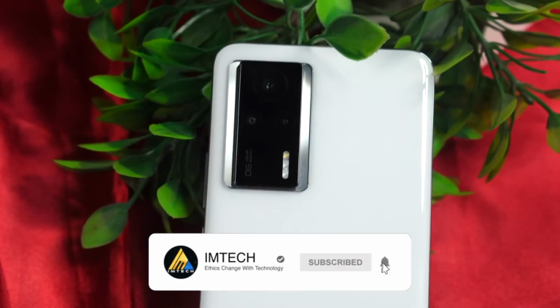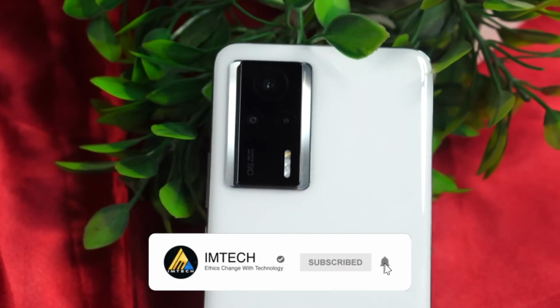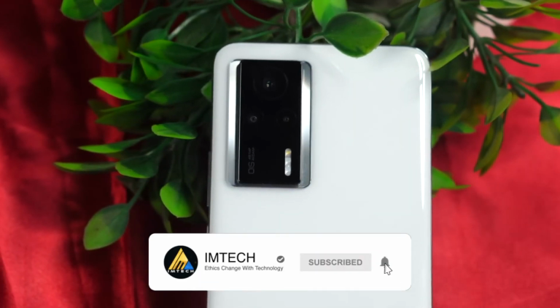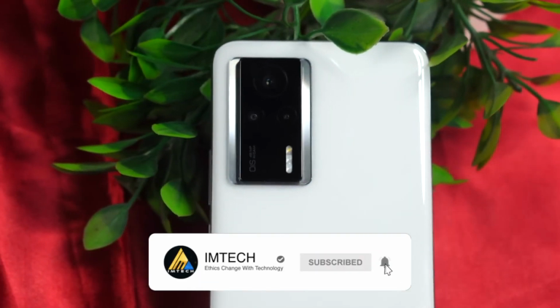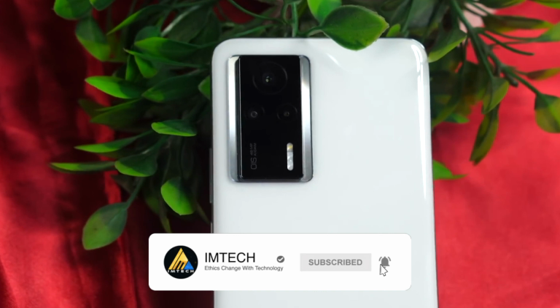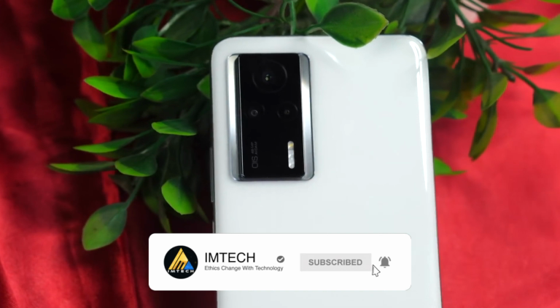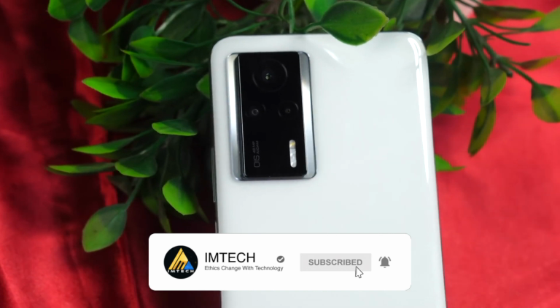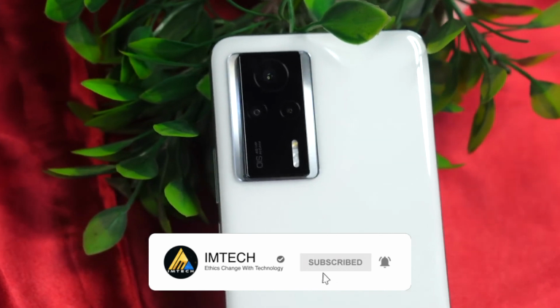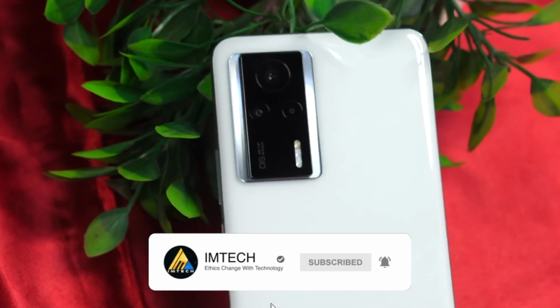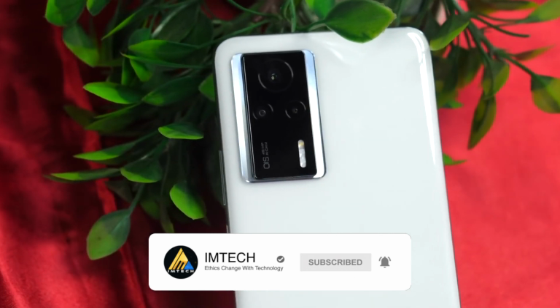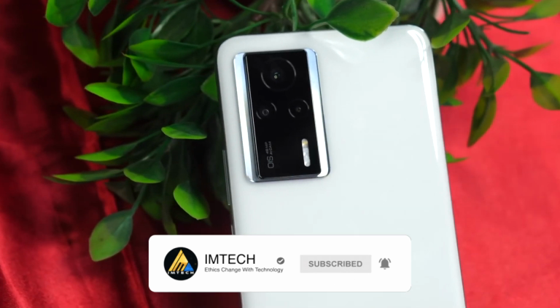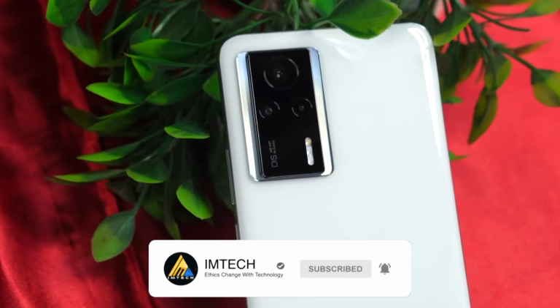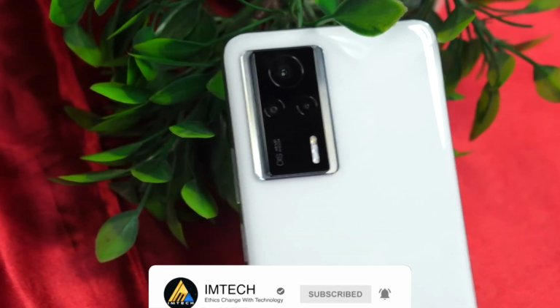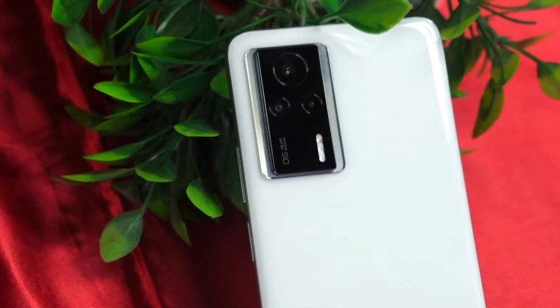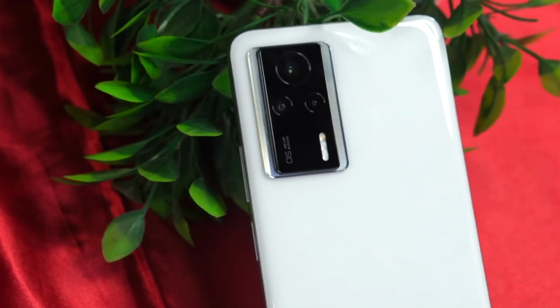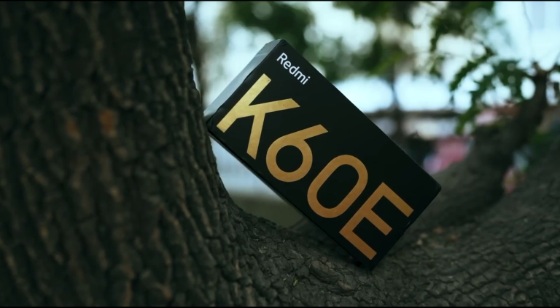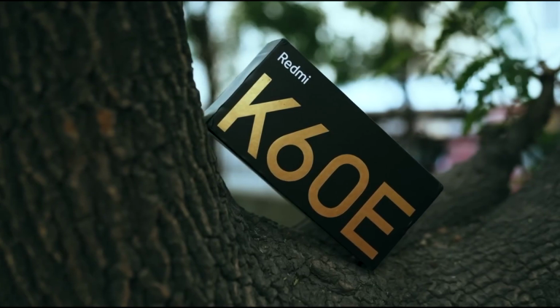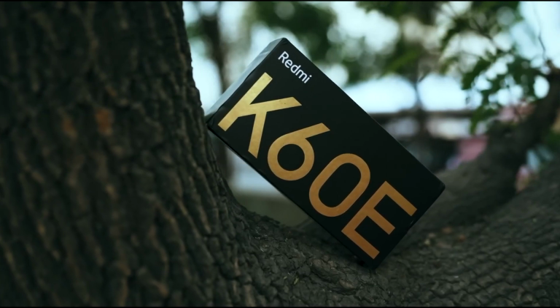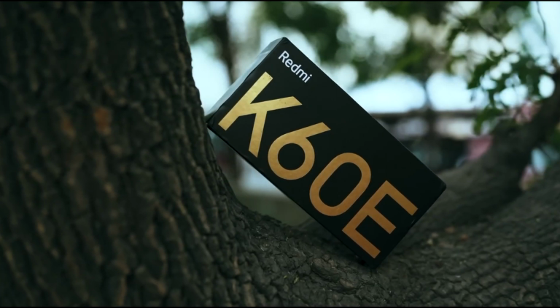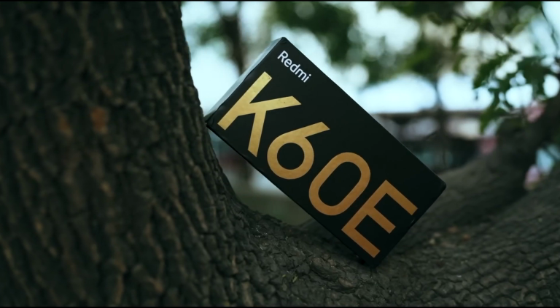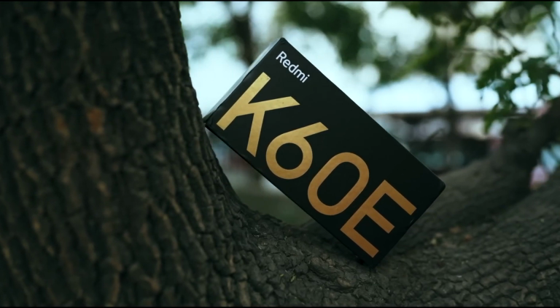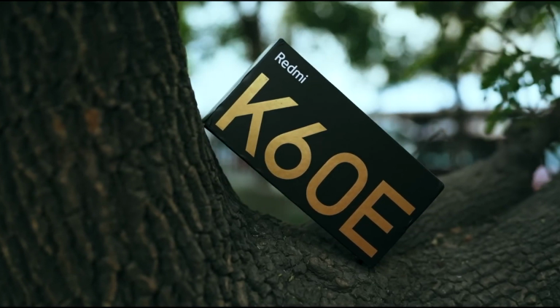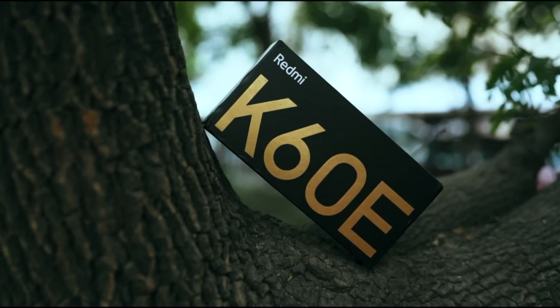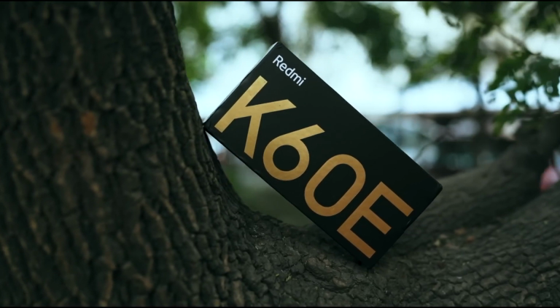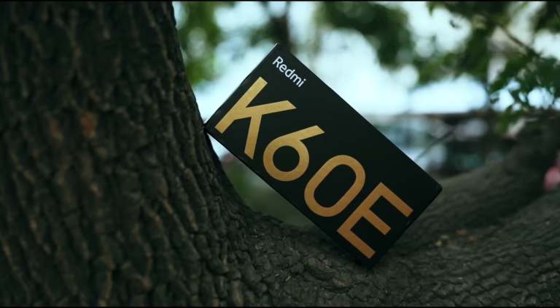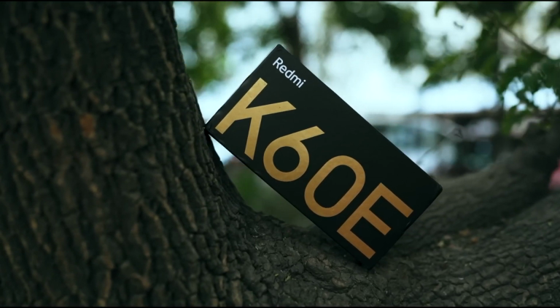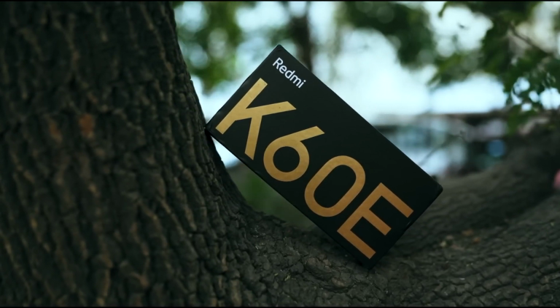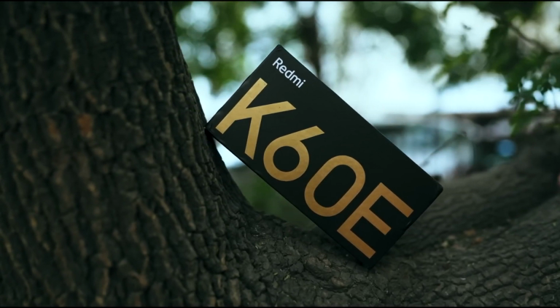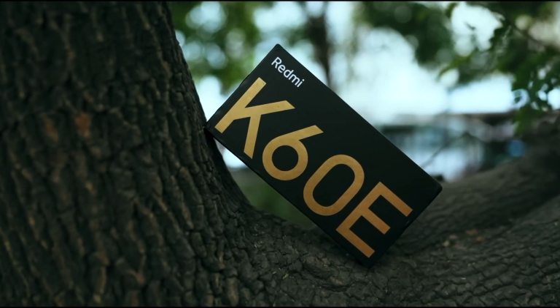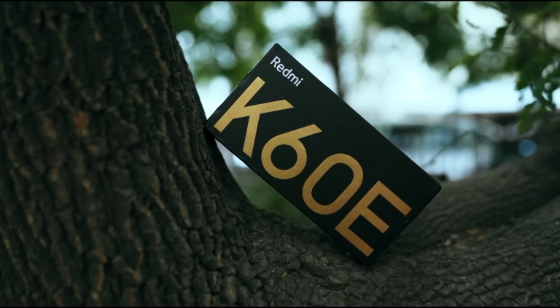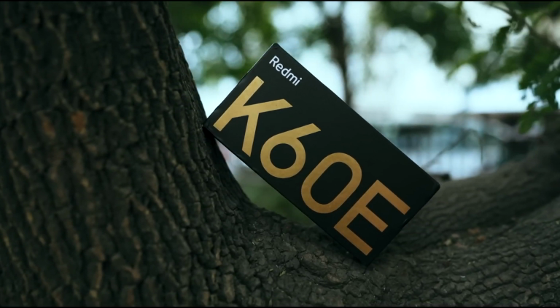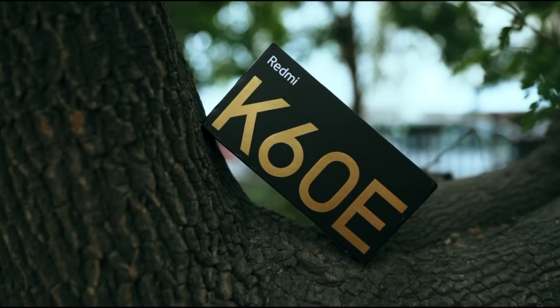The Xiaomi Redmi K60E comes in black, white, blue, and green color options.